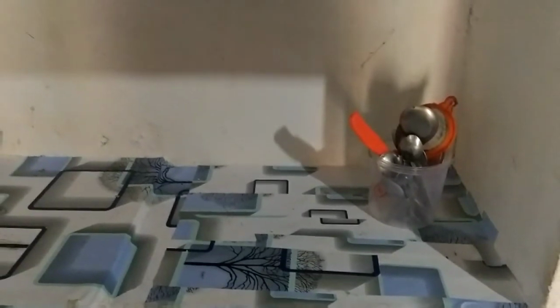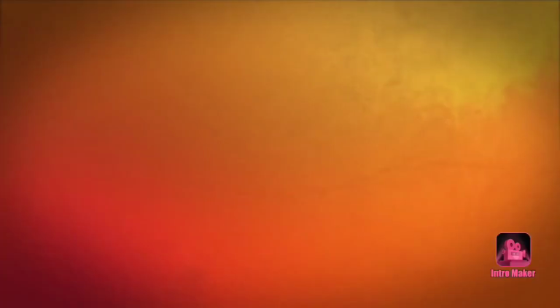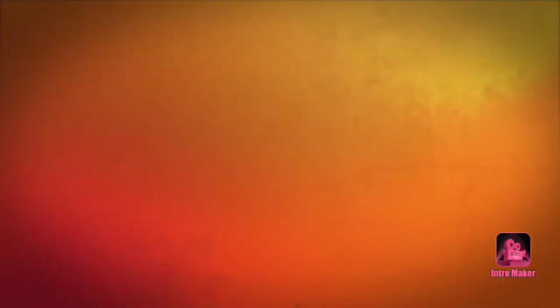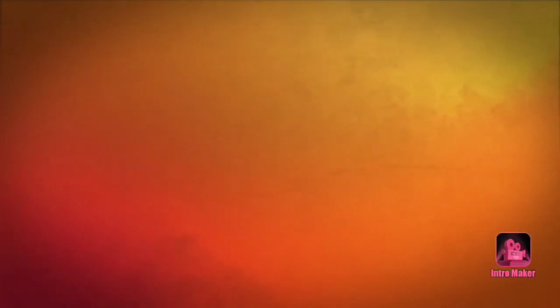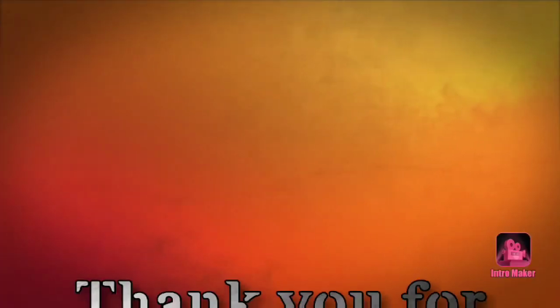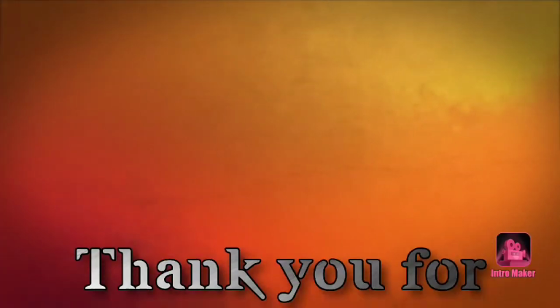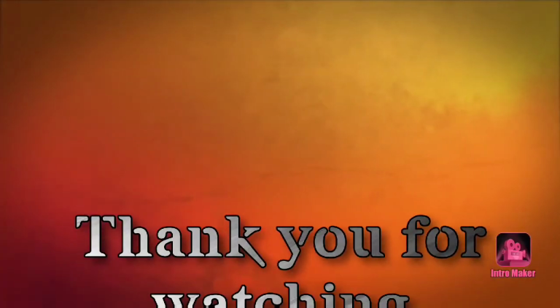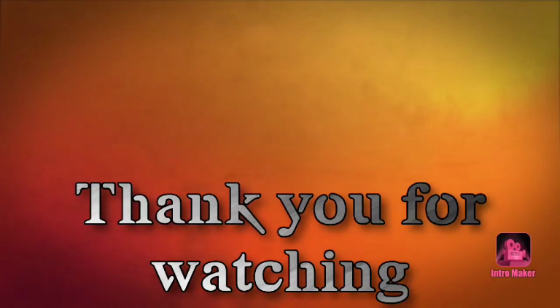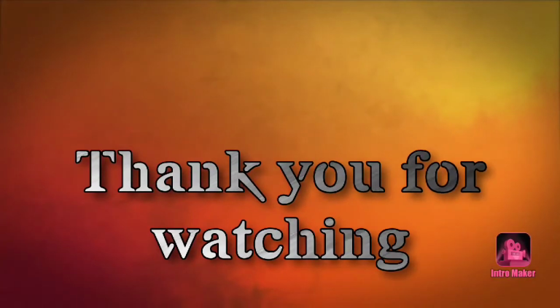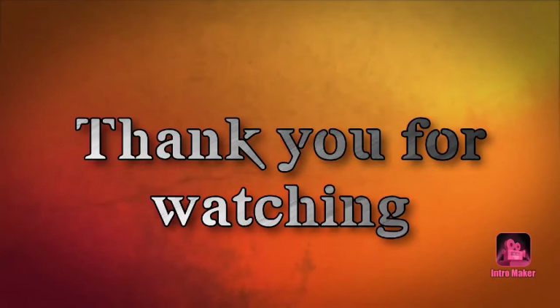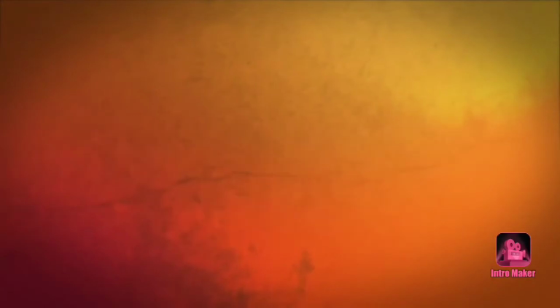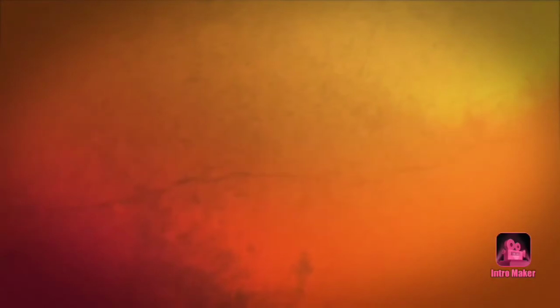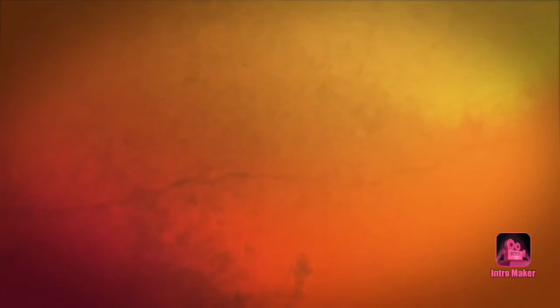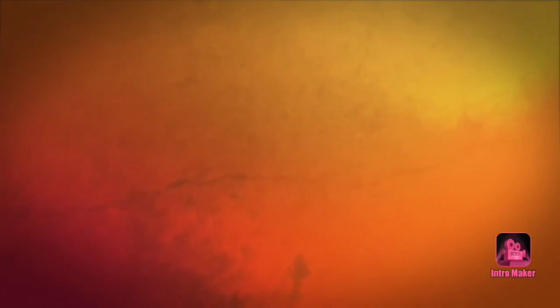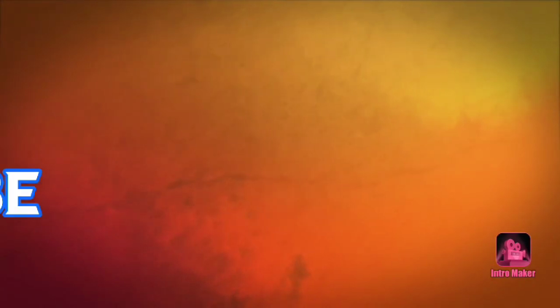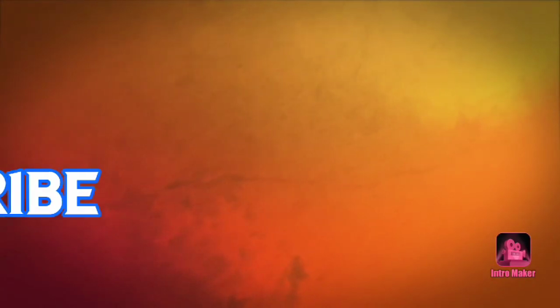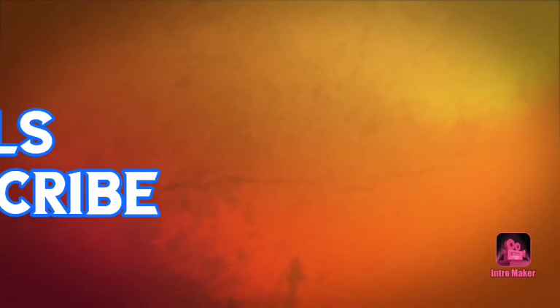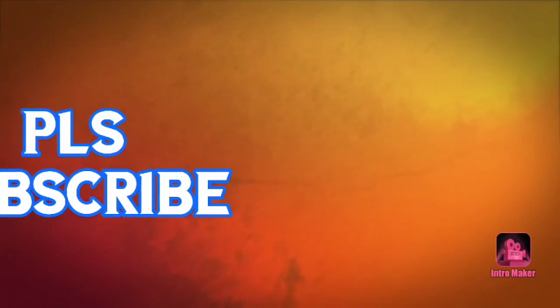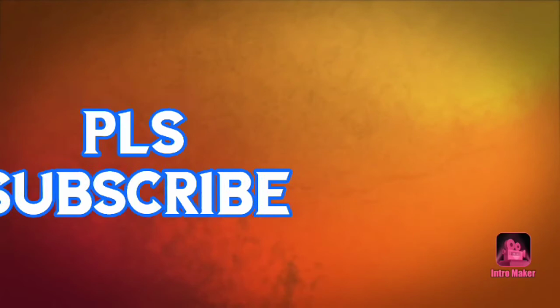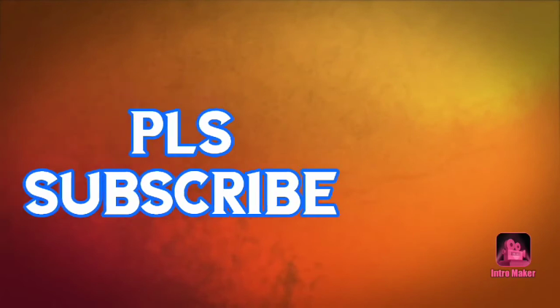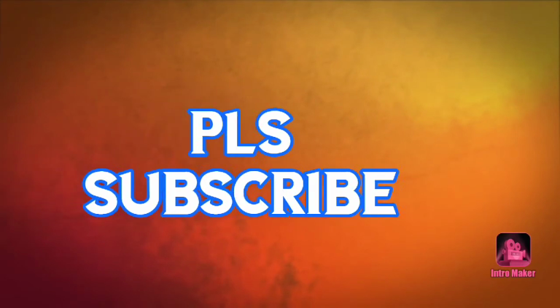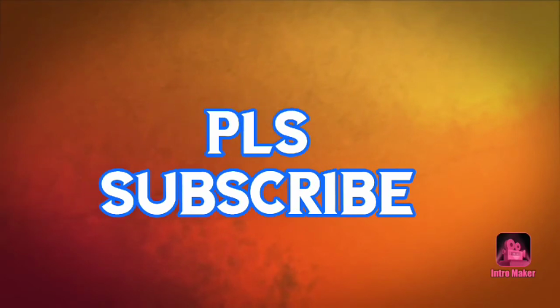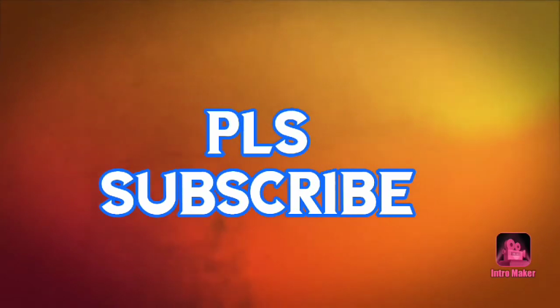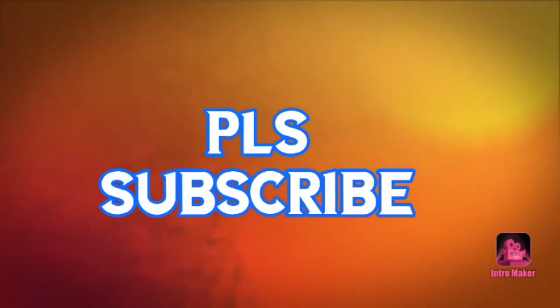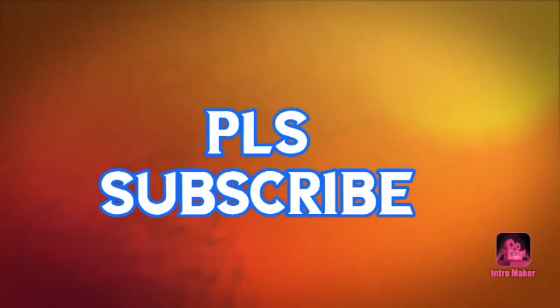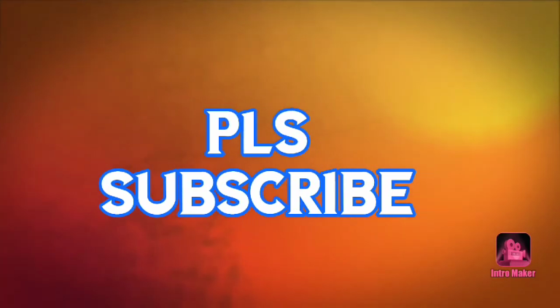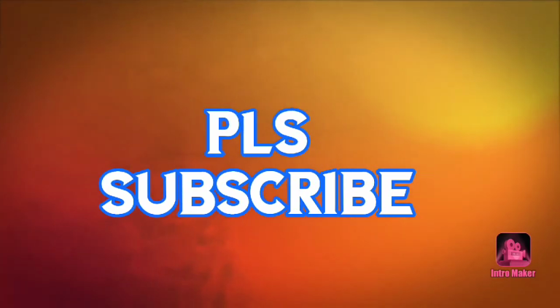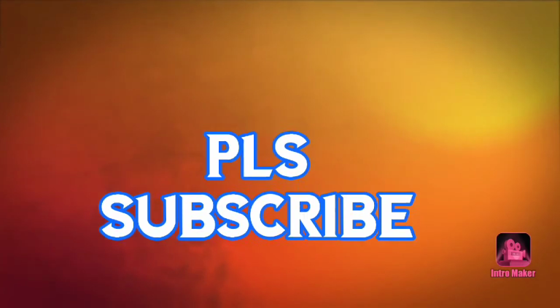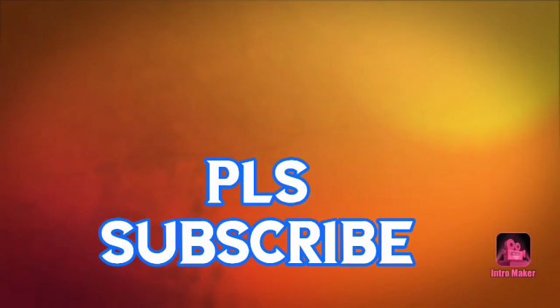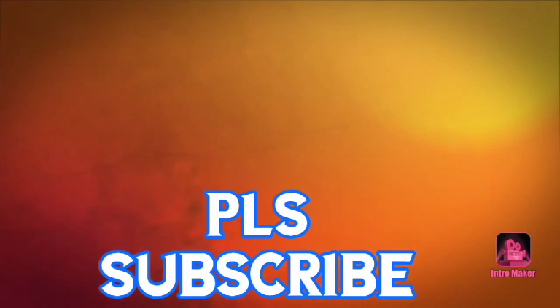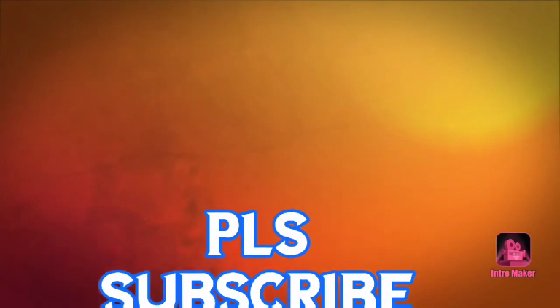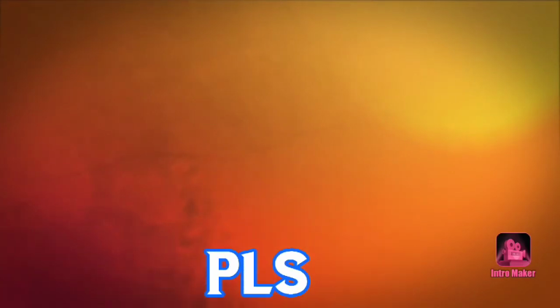Please like and share and subscribe. Thank you very much for watching the video.